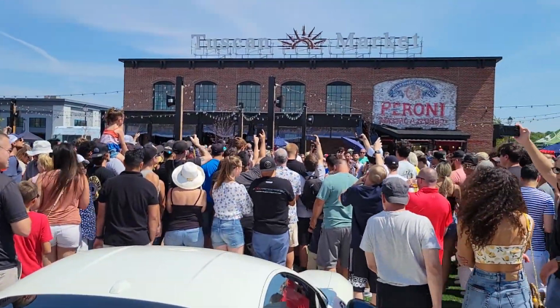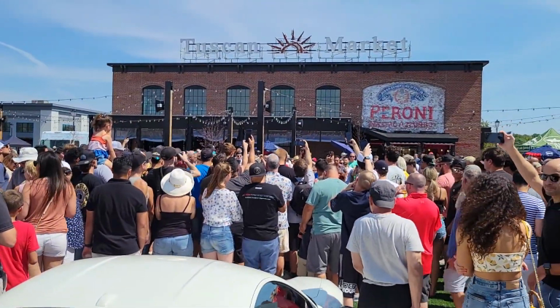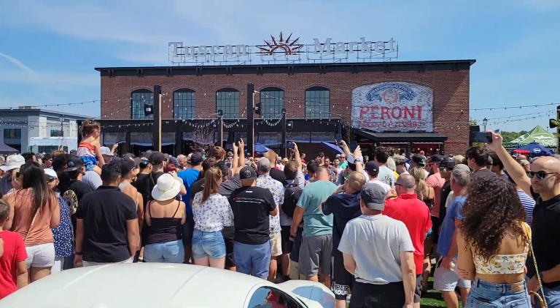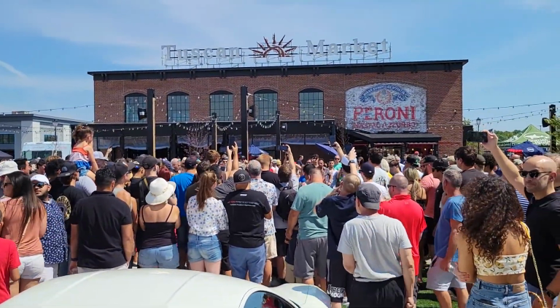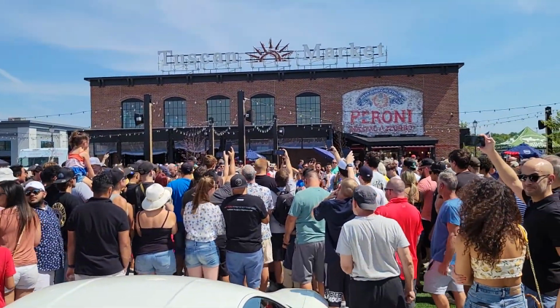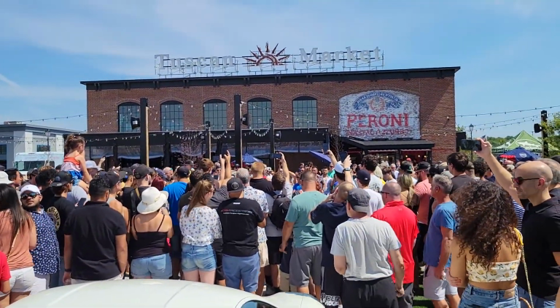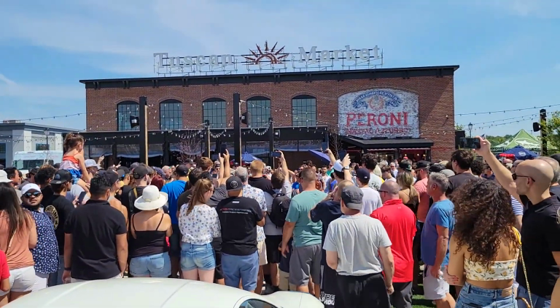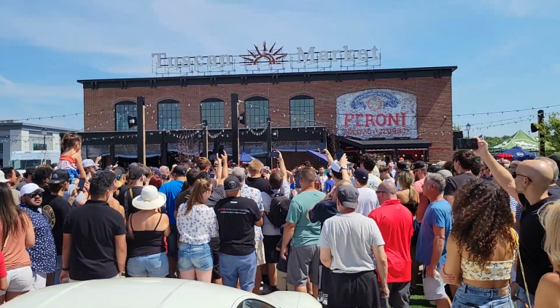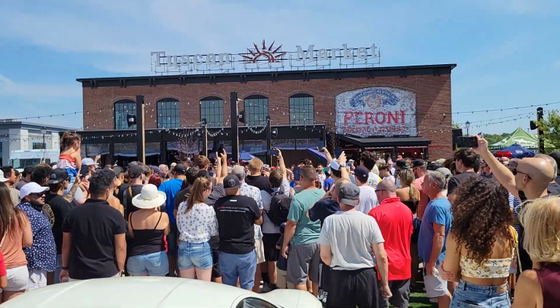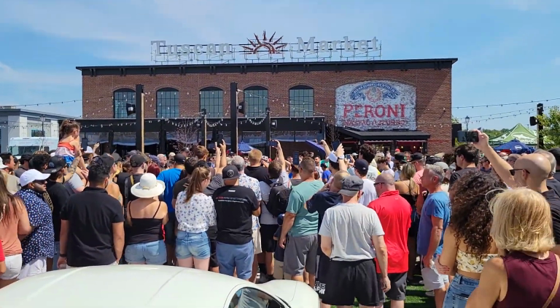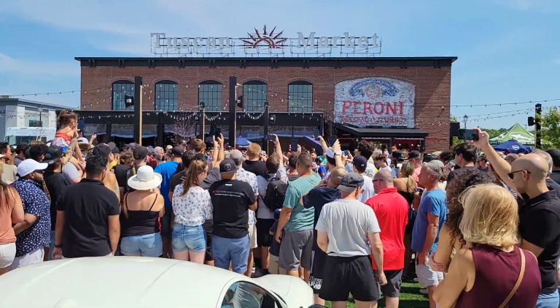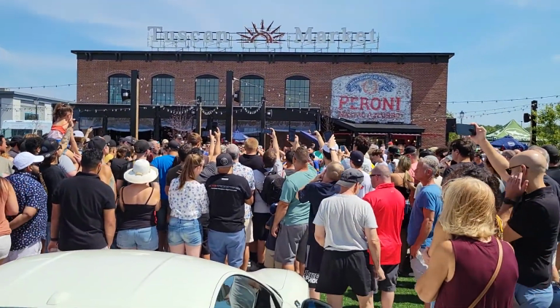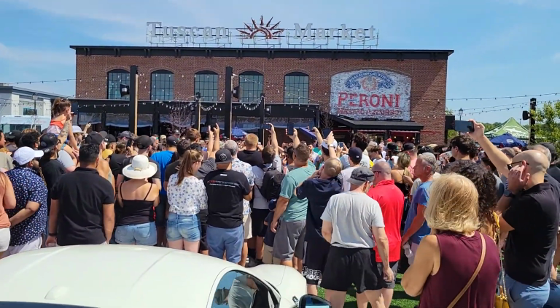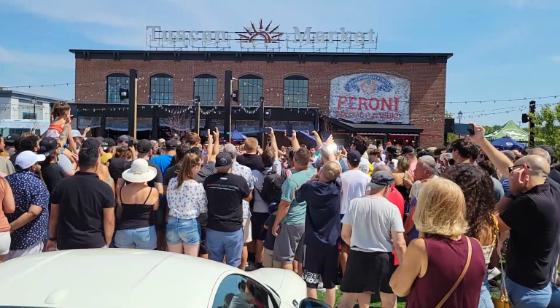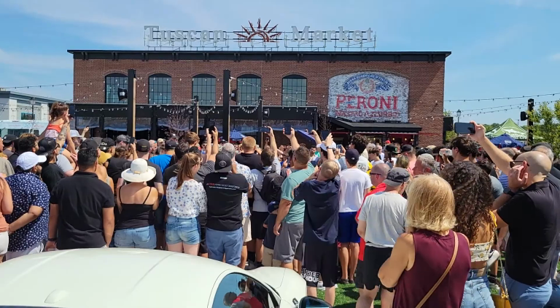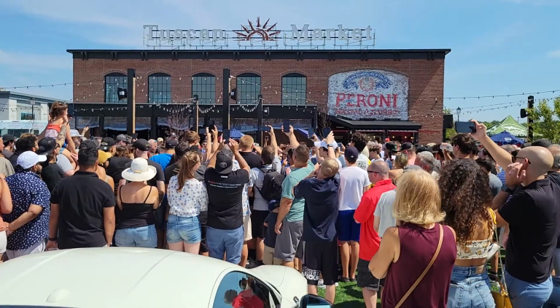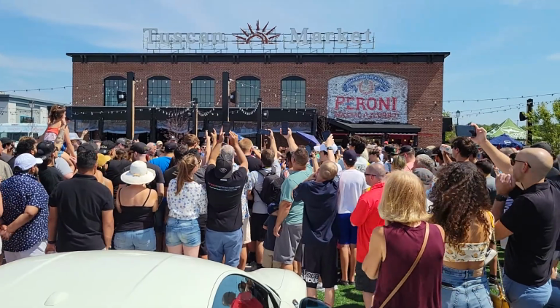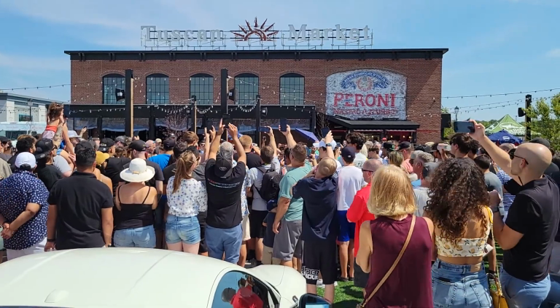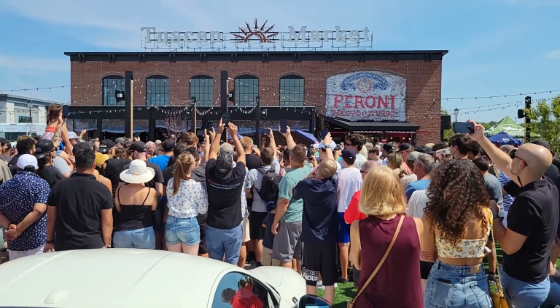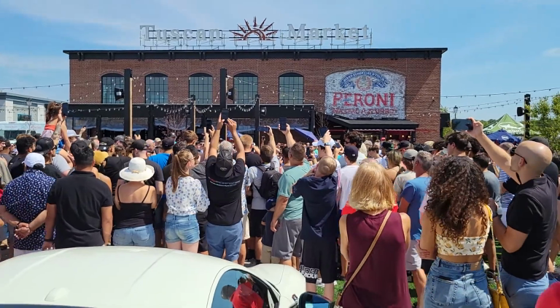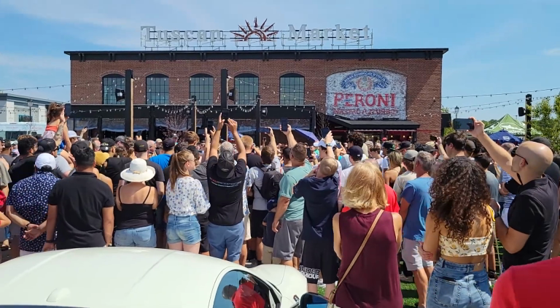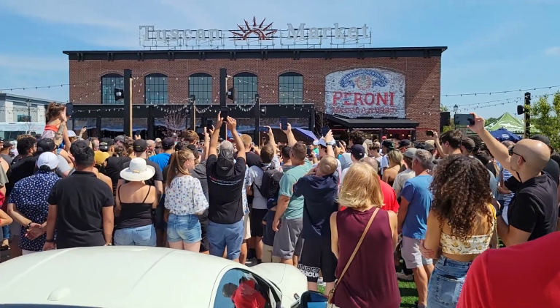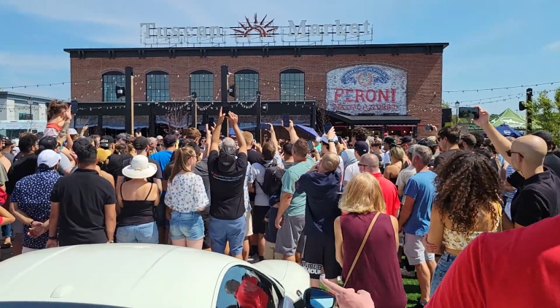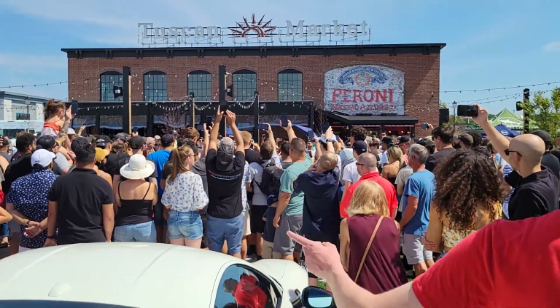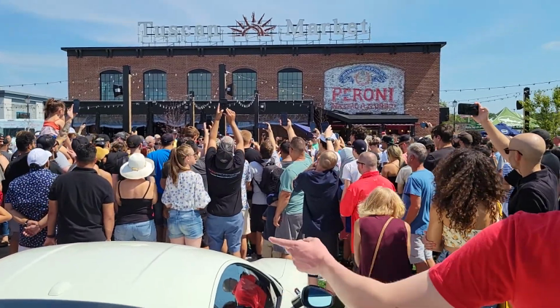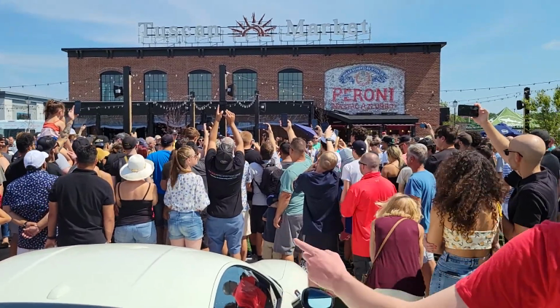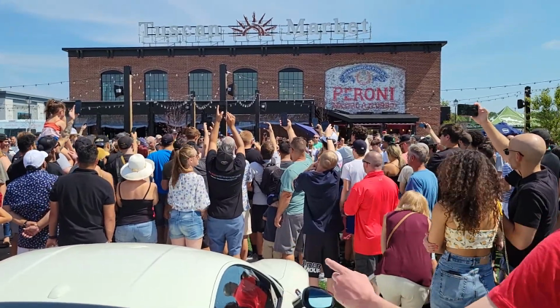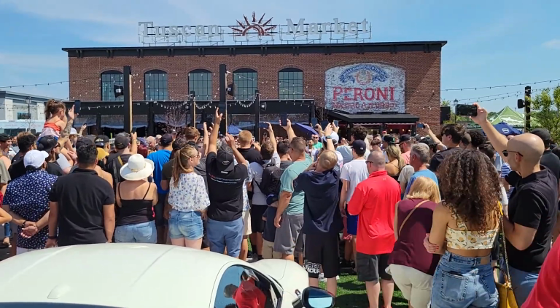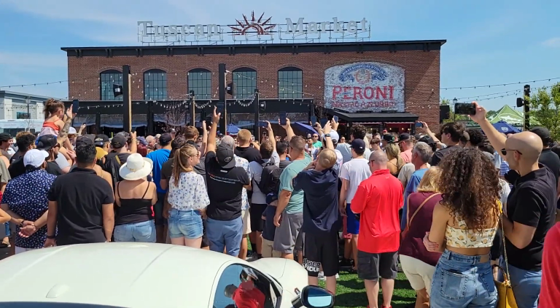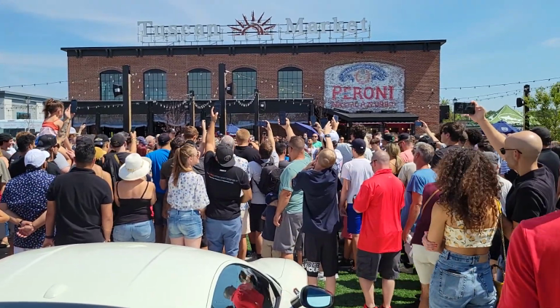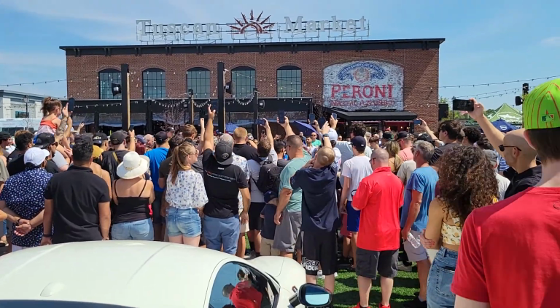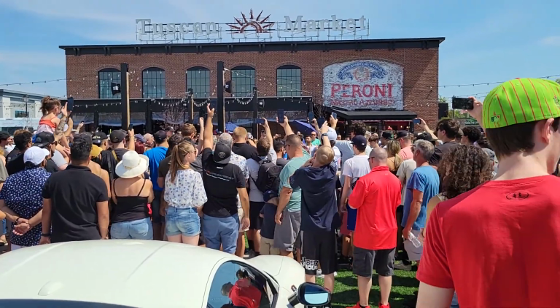George is going to start the car now. He's our resident car starter. Don't ask him for his license.